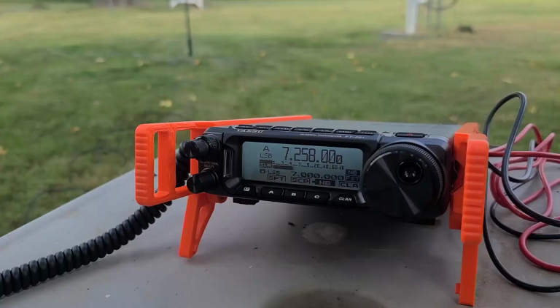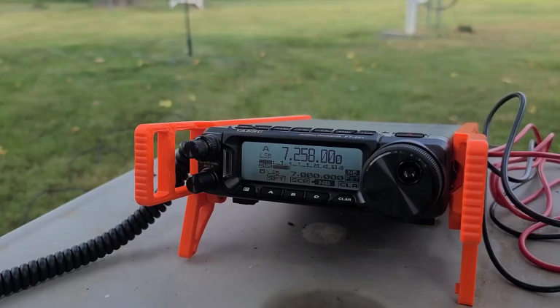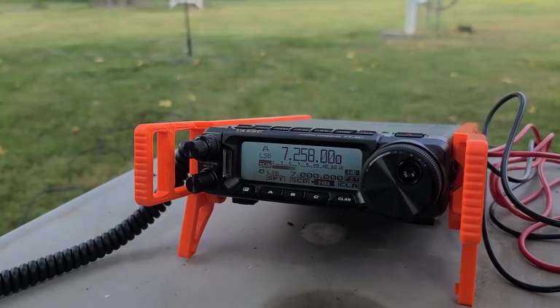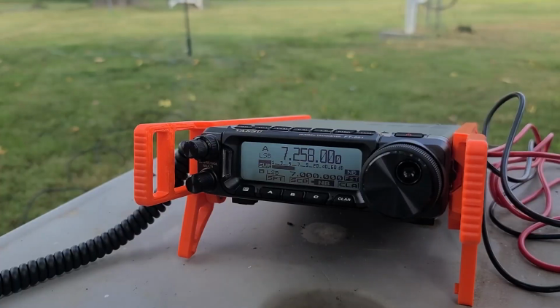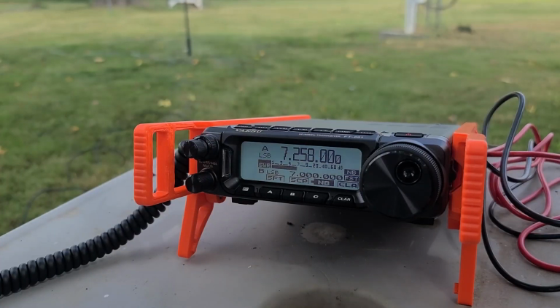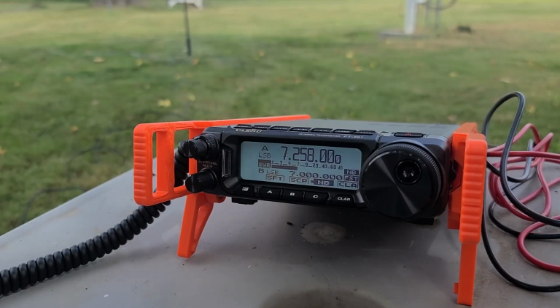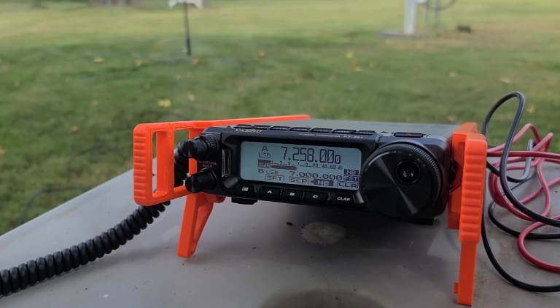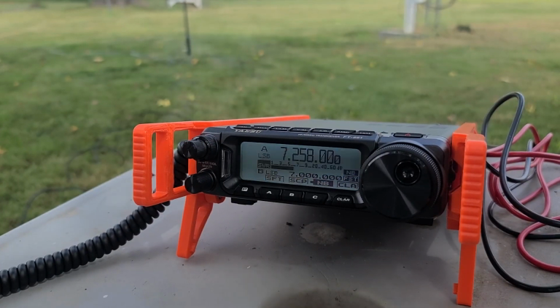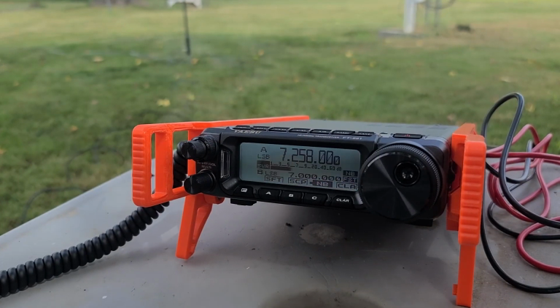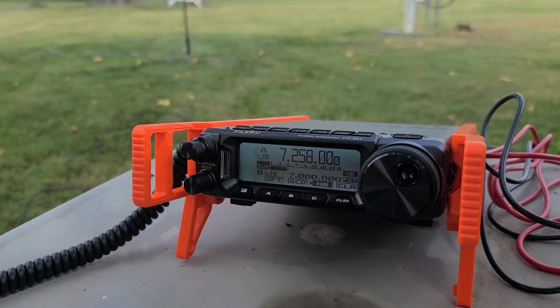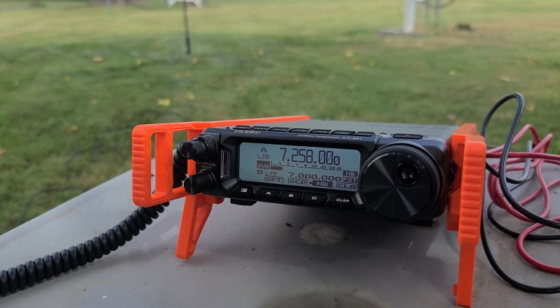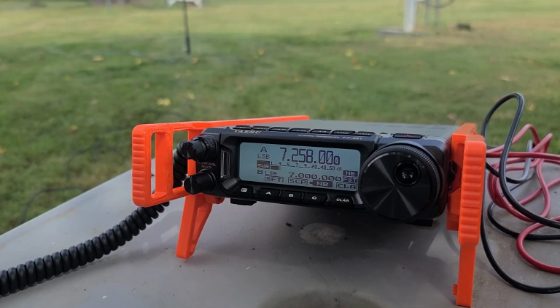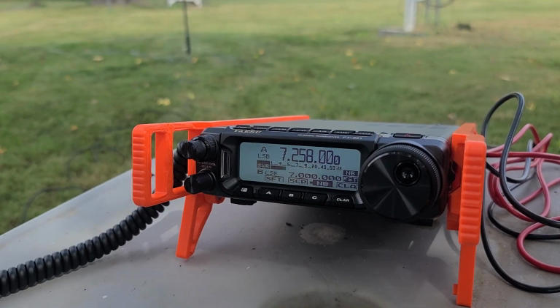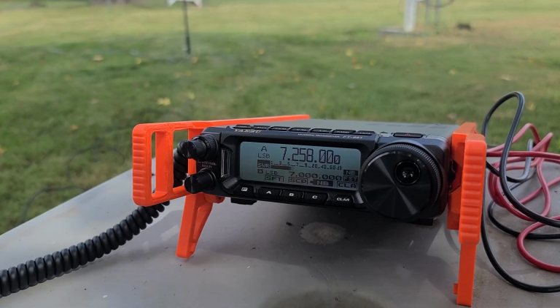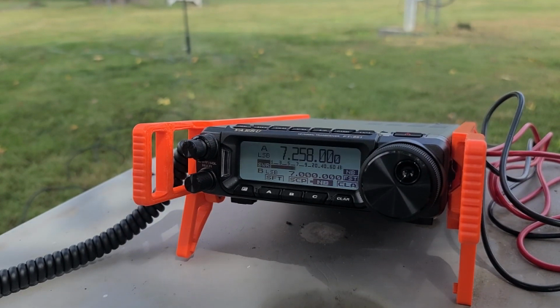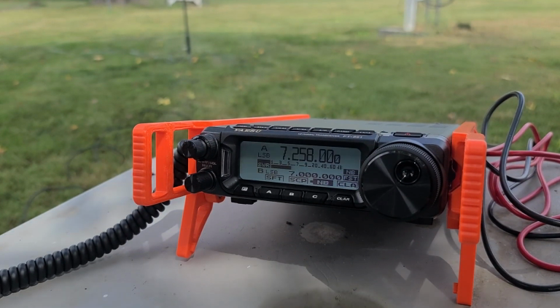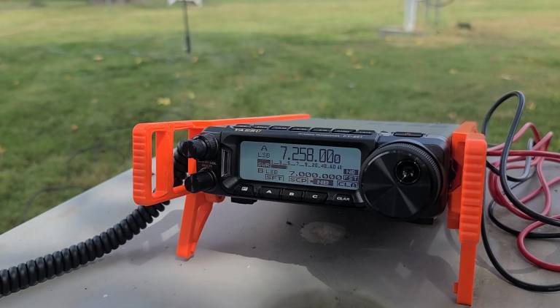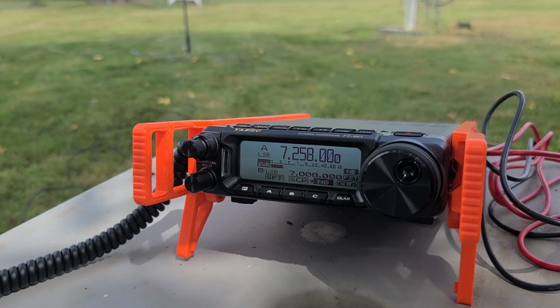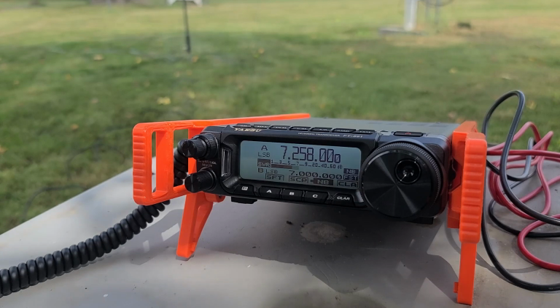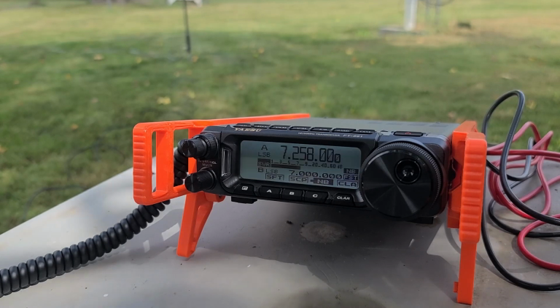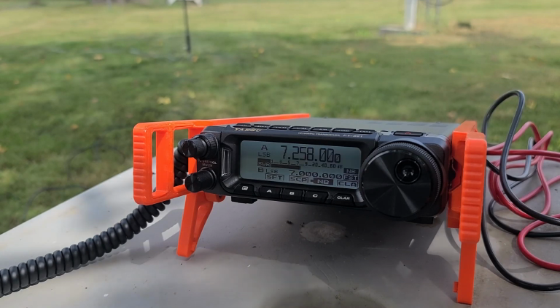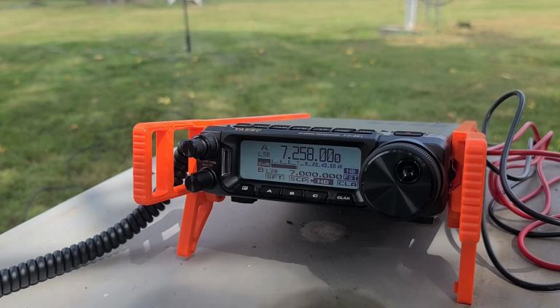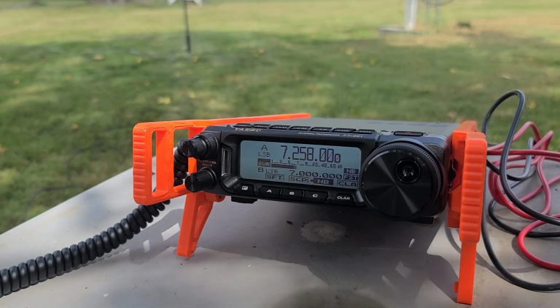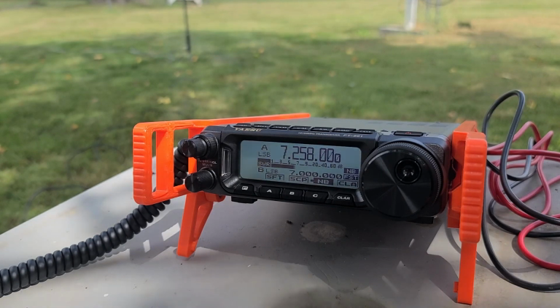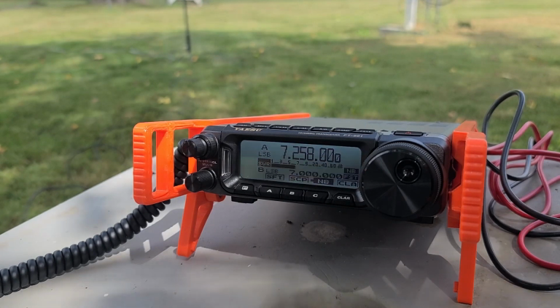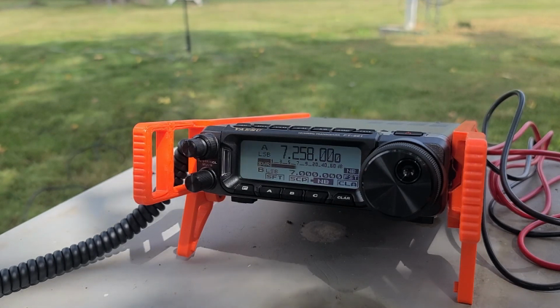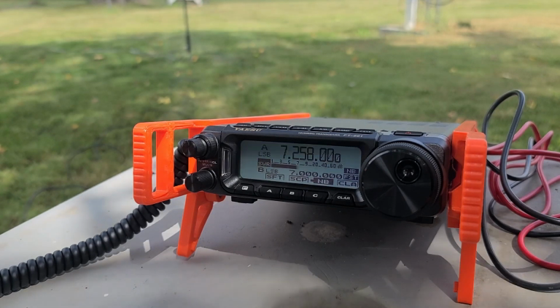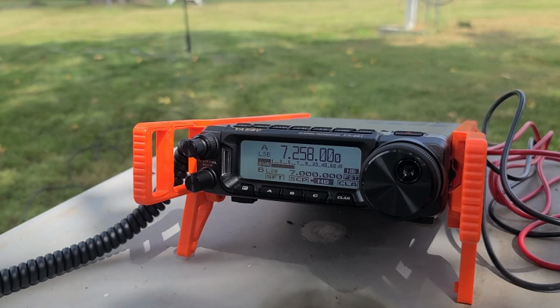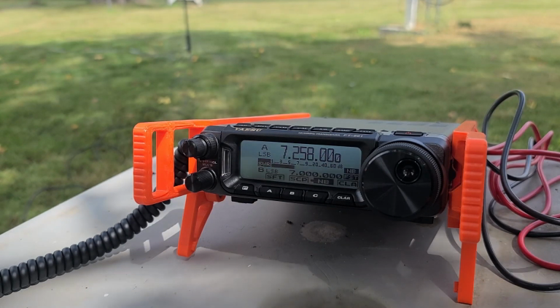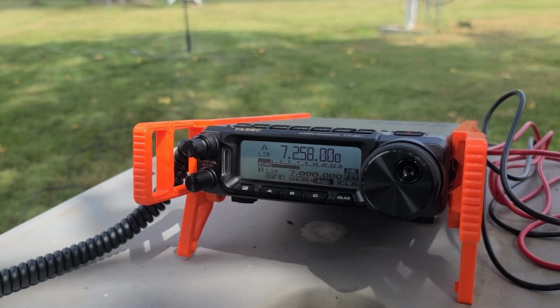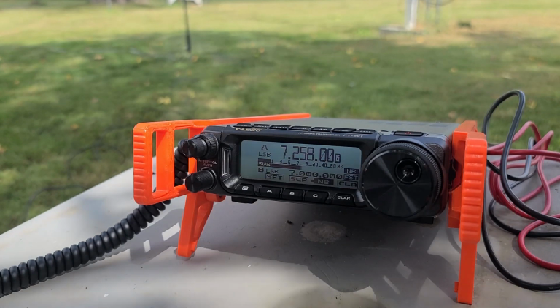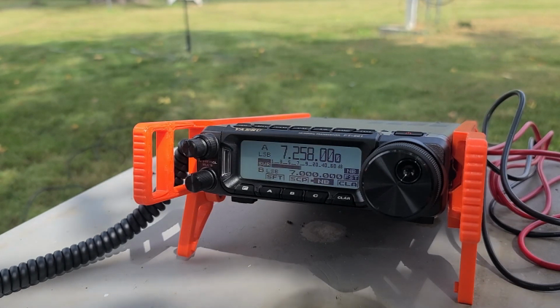This is WB4DW at 1:40 Eastern time, listening for check-ins to the mid-car service net. So we've got the mid-car net going on here.